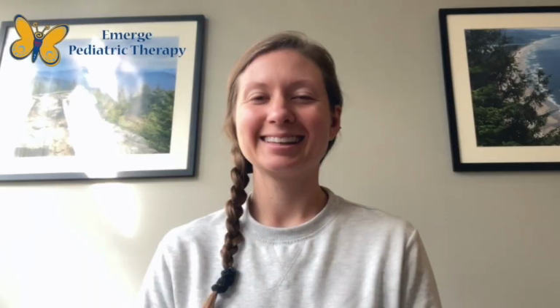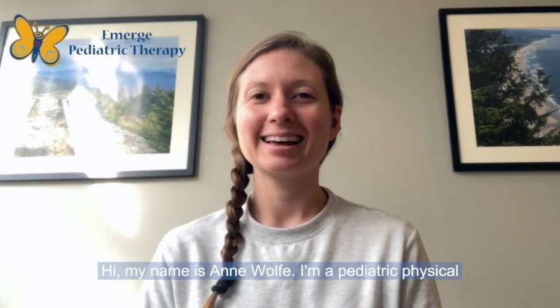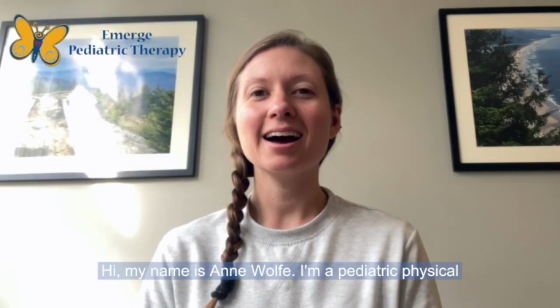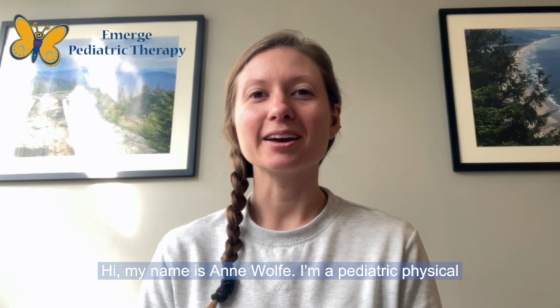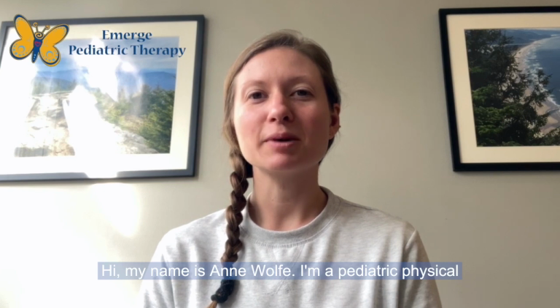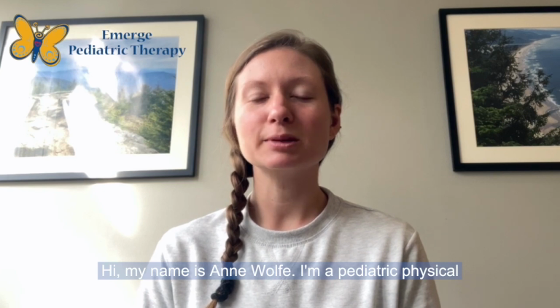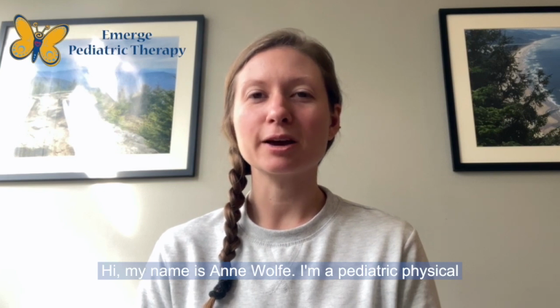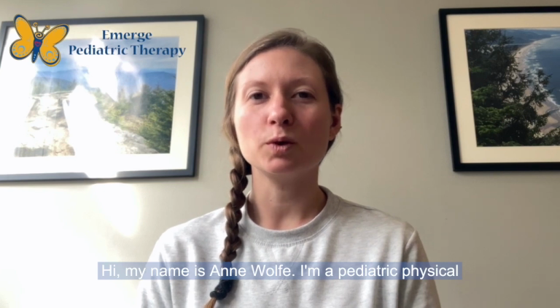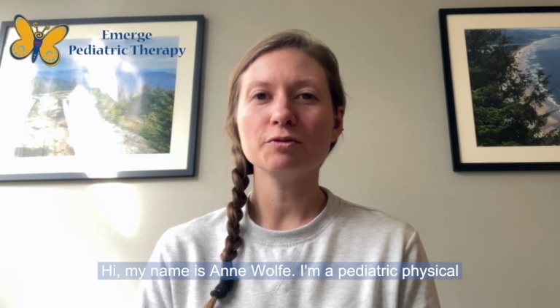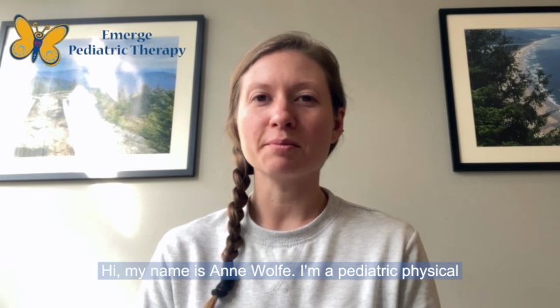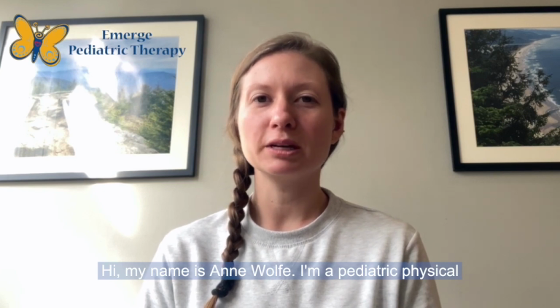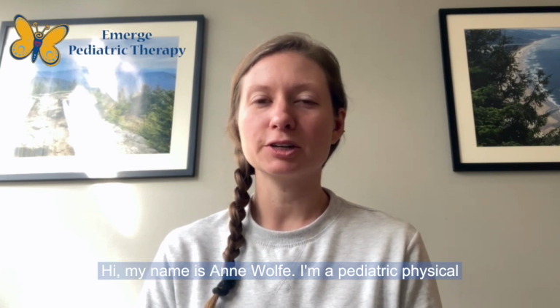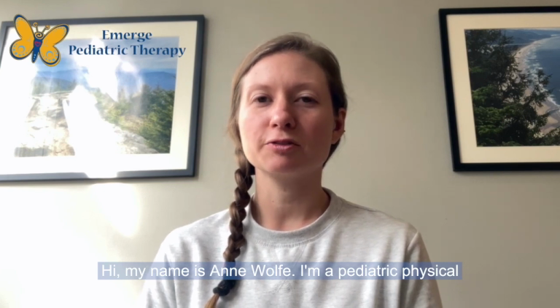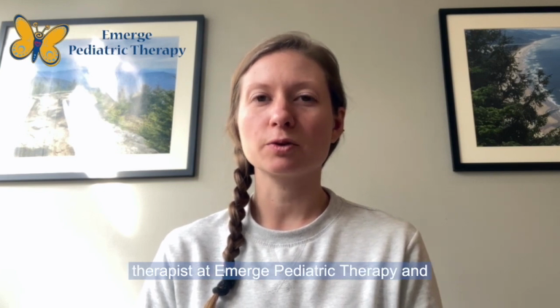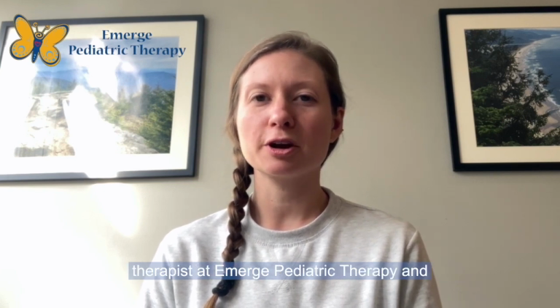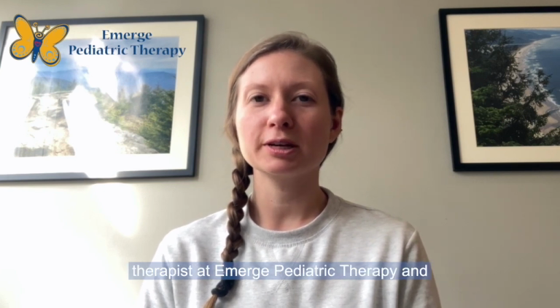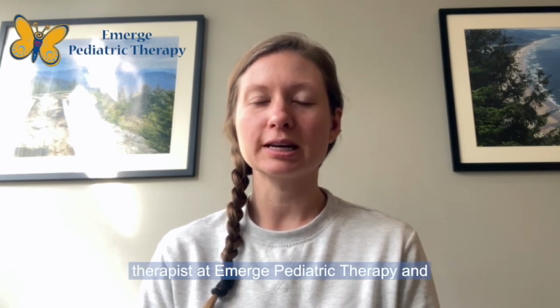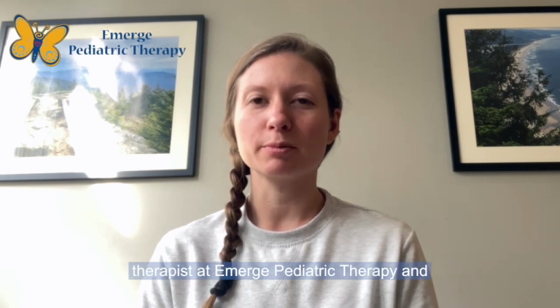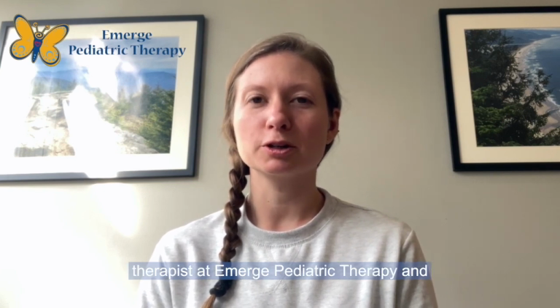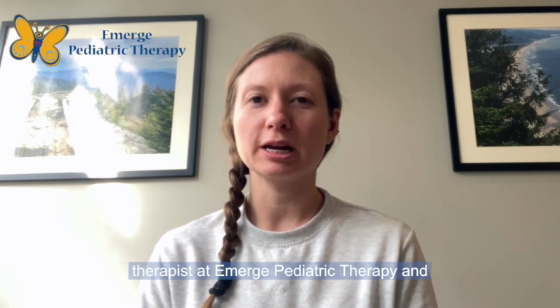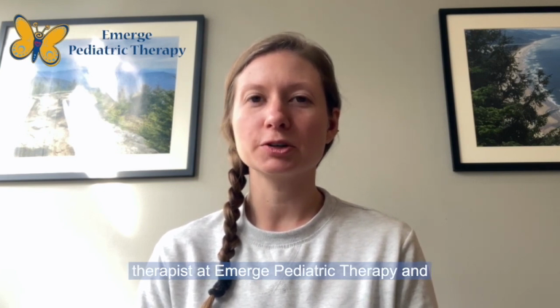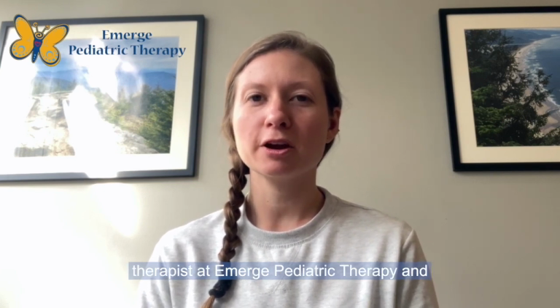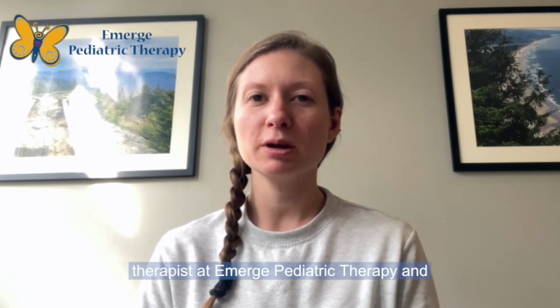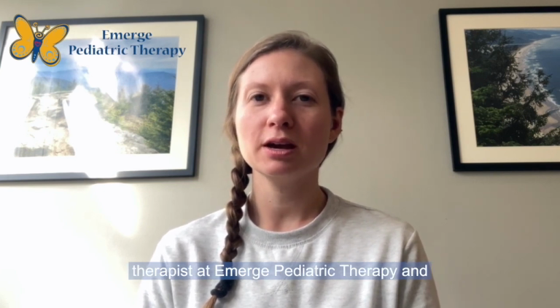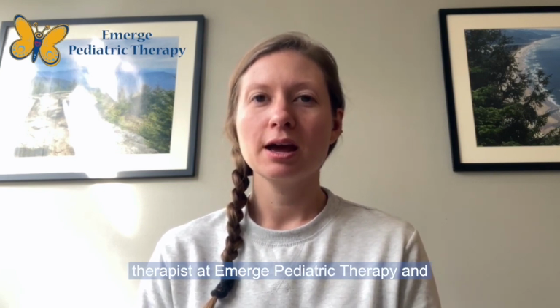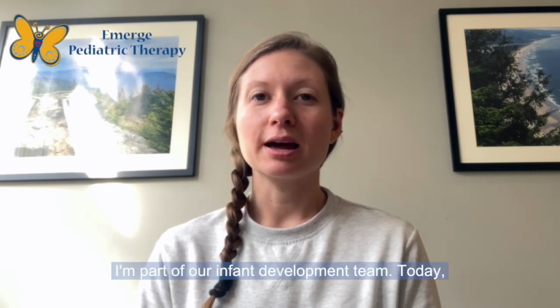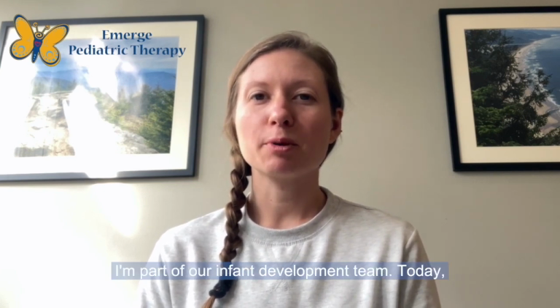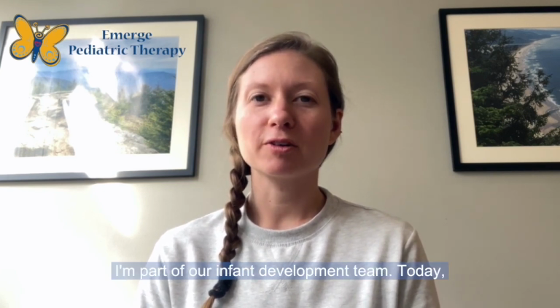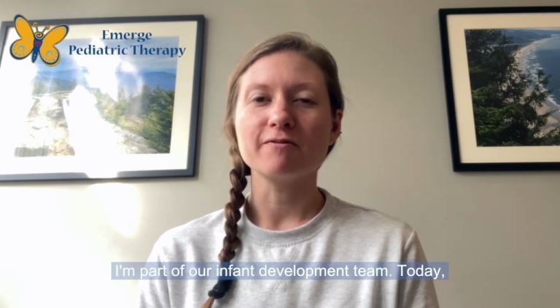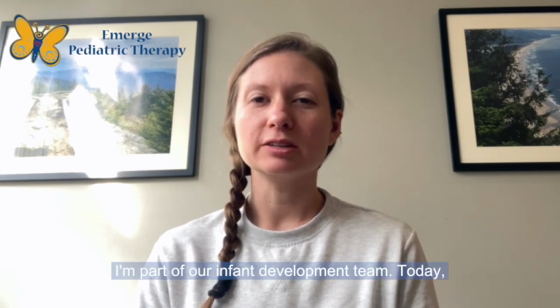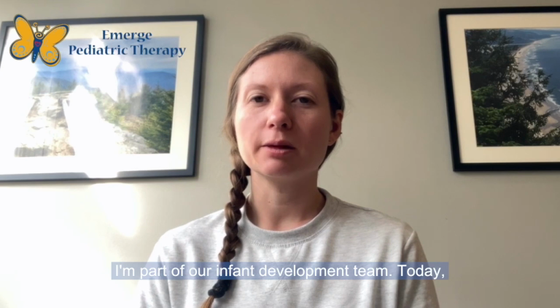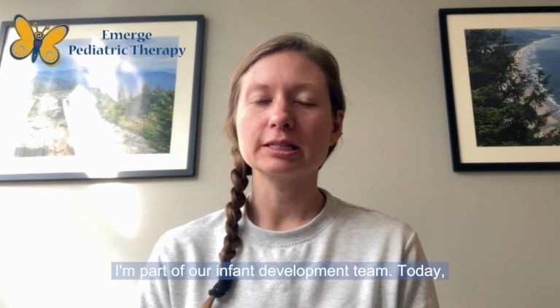Hi, my name is Anne Wolf. I'm a pediatric physical therapist at Emerge Pediatric Therapy and I'm part of our infant development team.